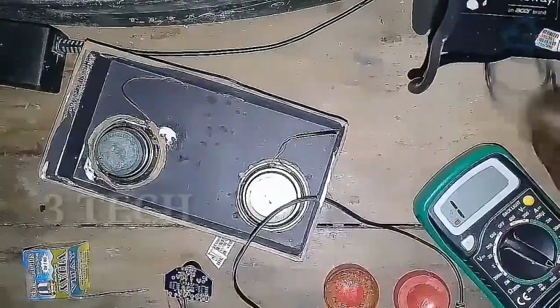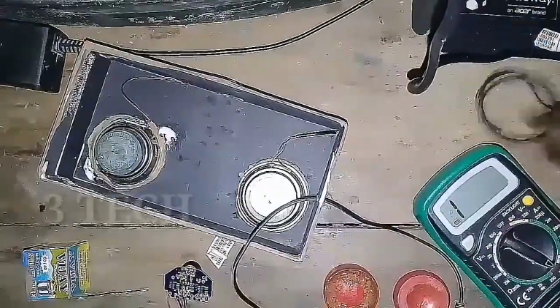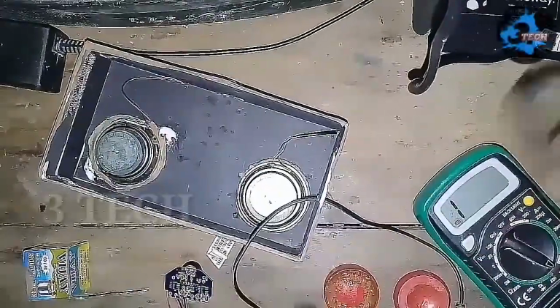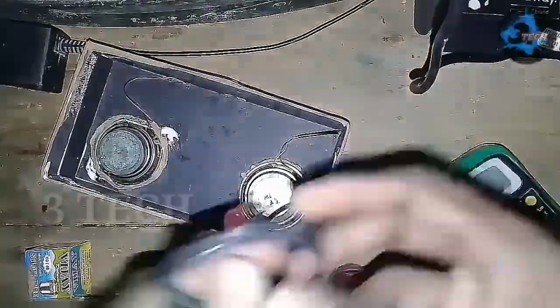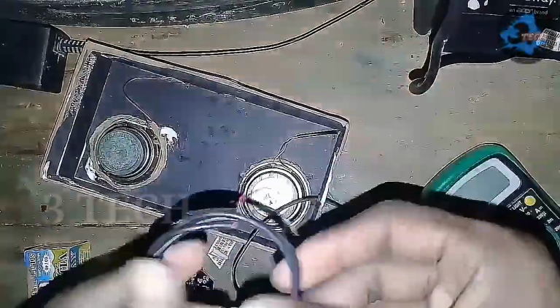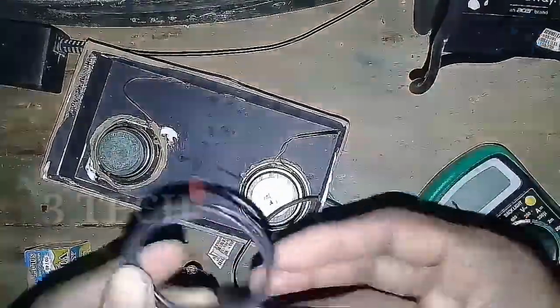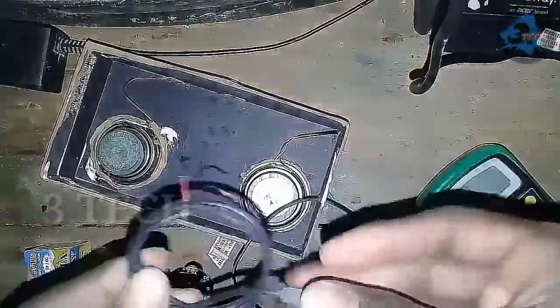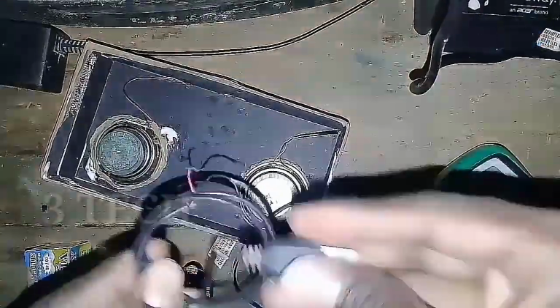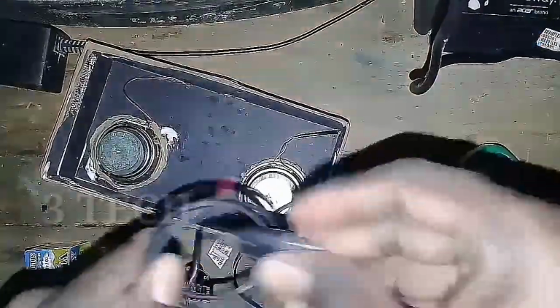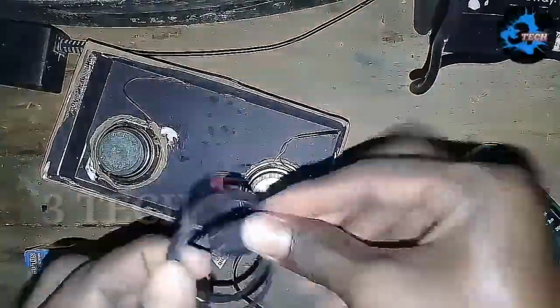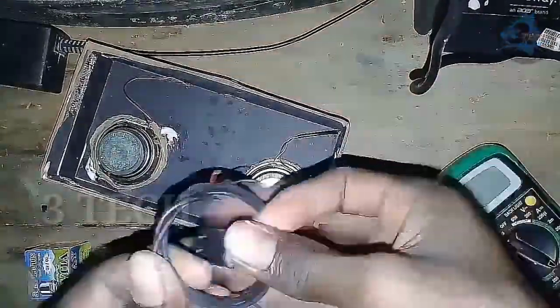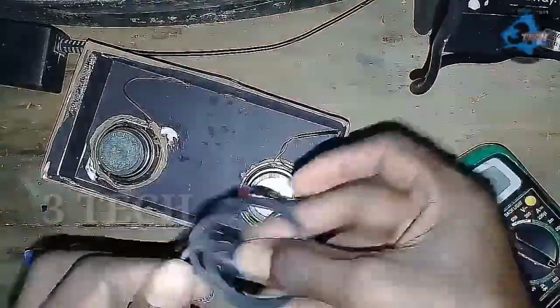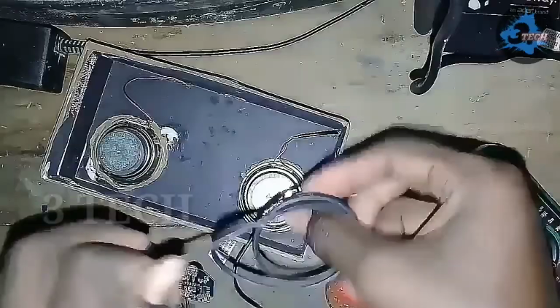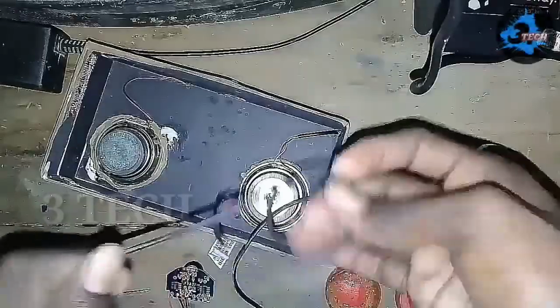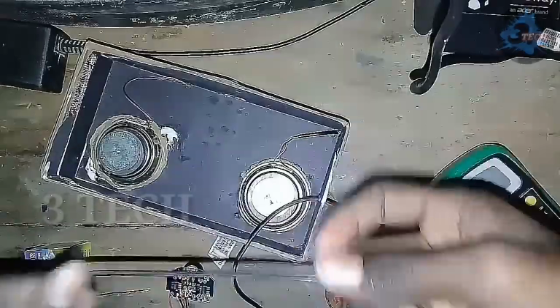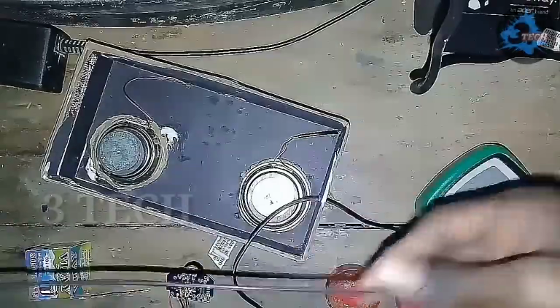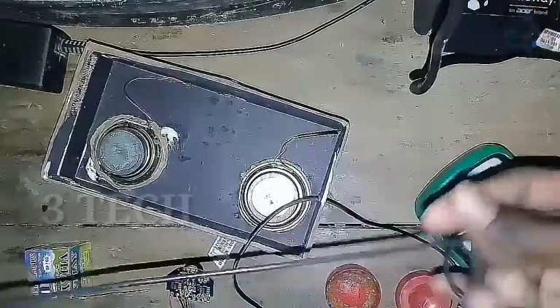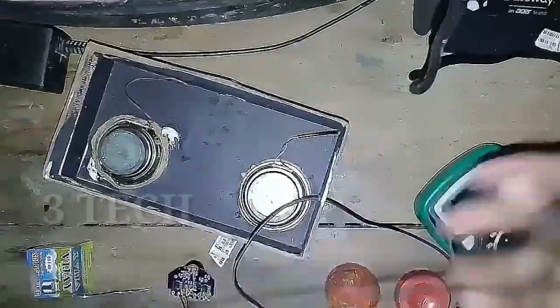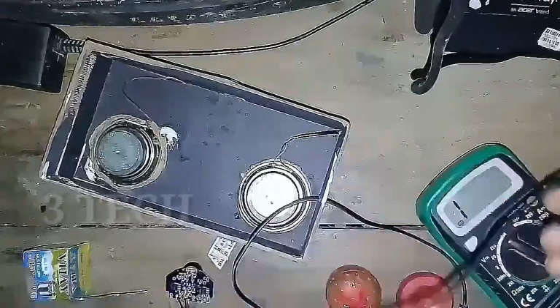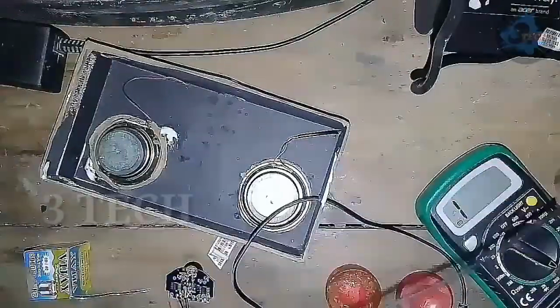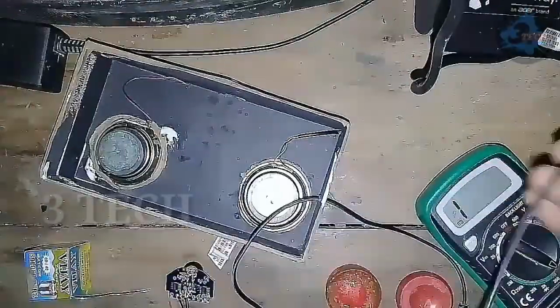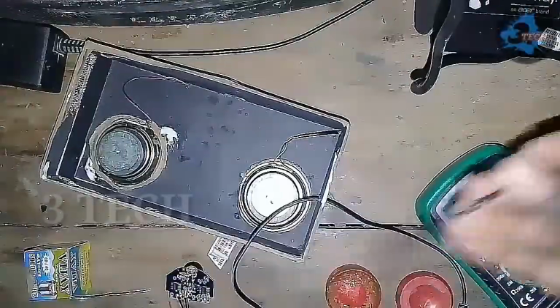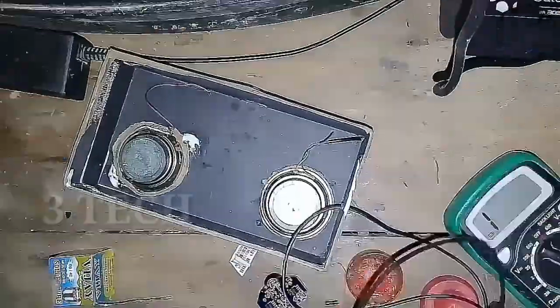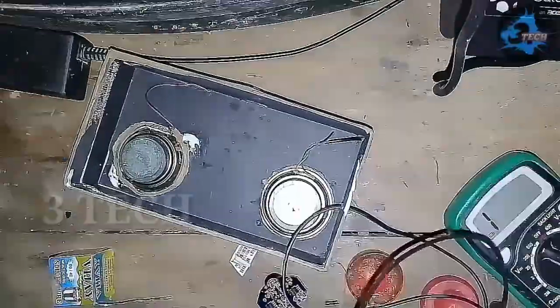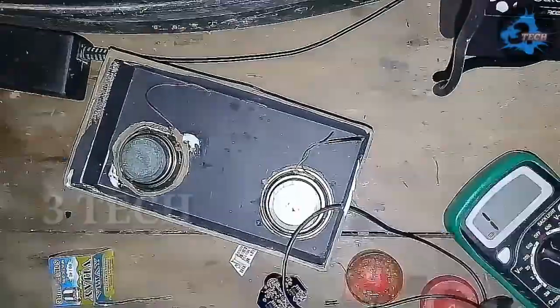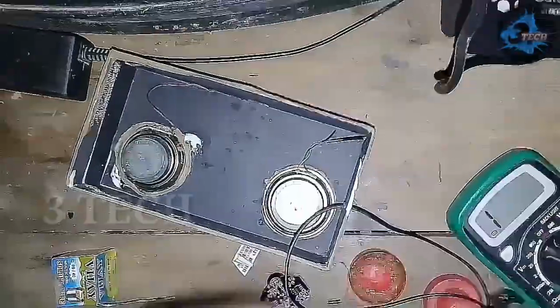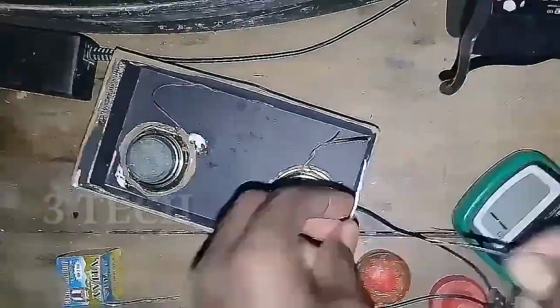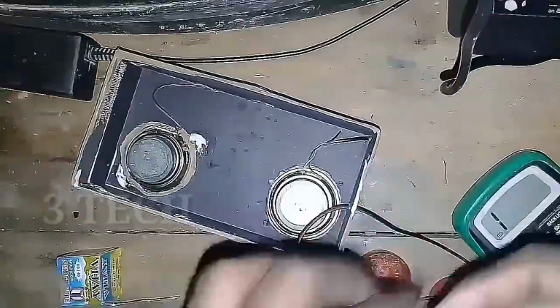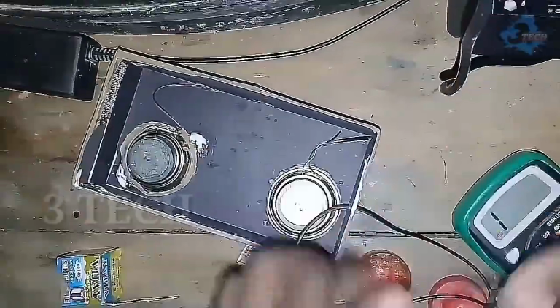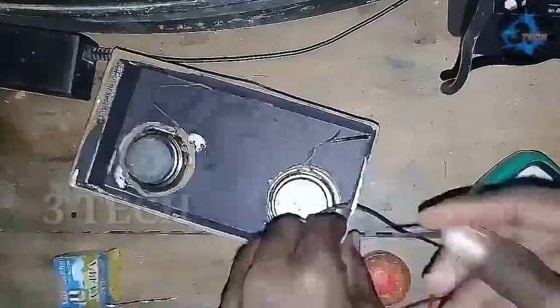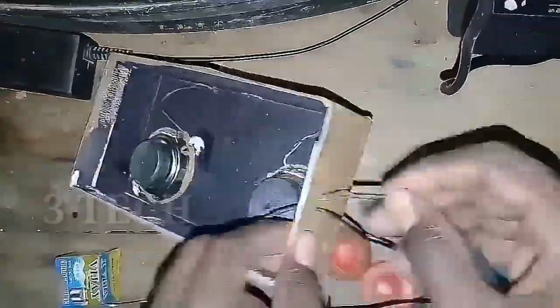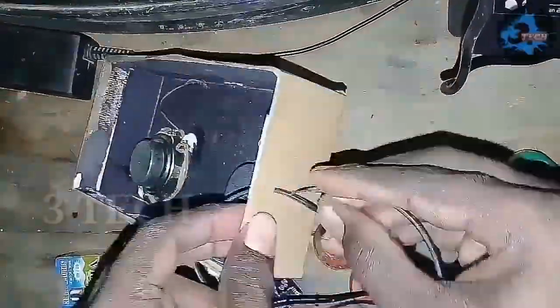Next, we have a USB cable. This cable provides the power connection.